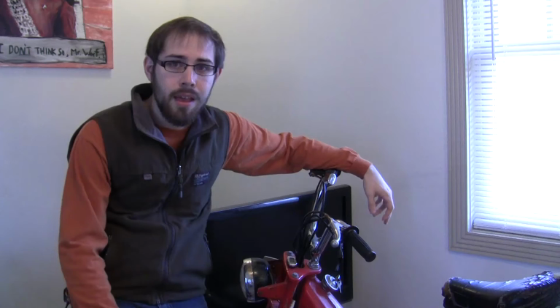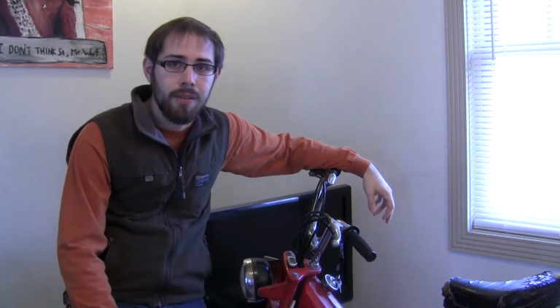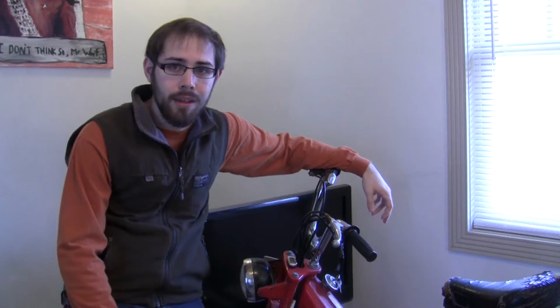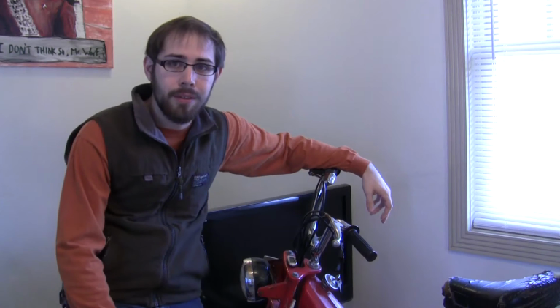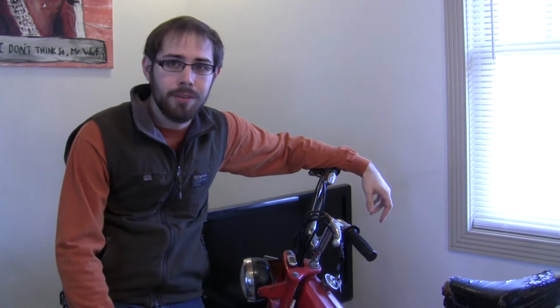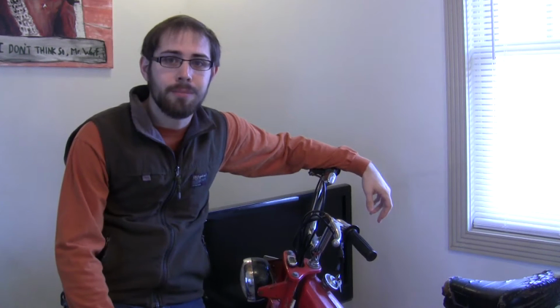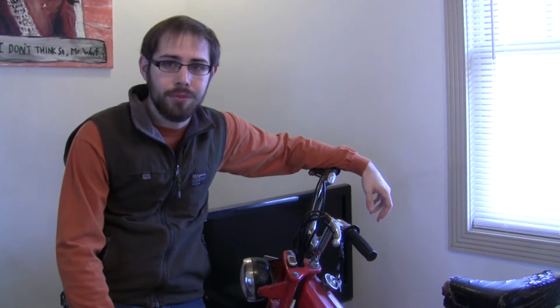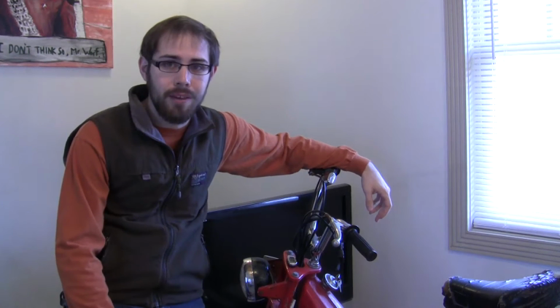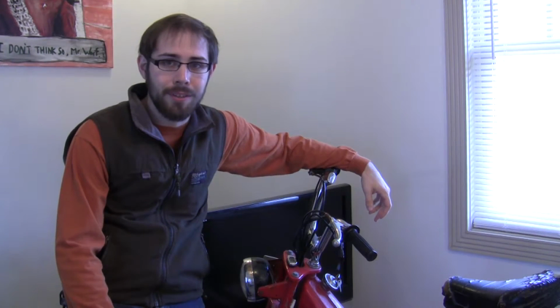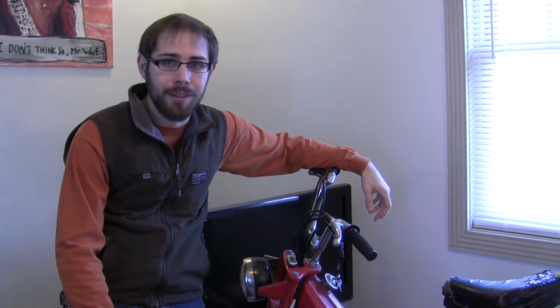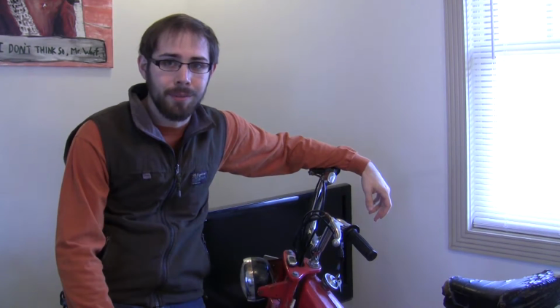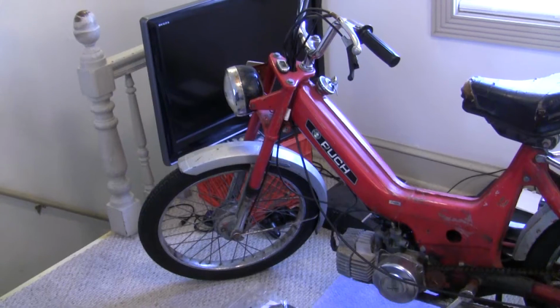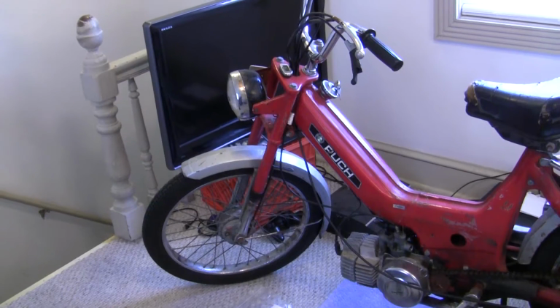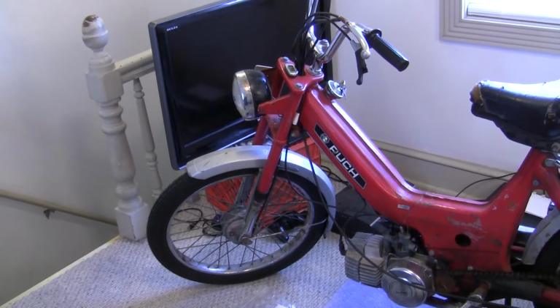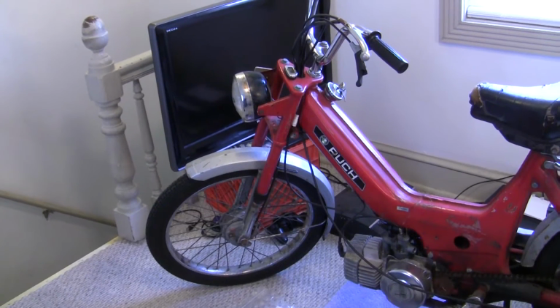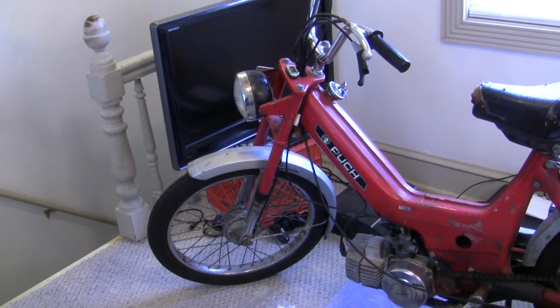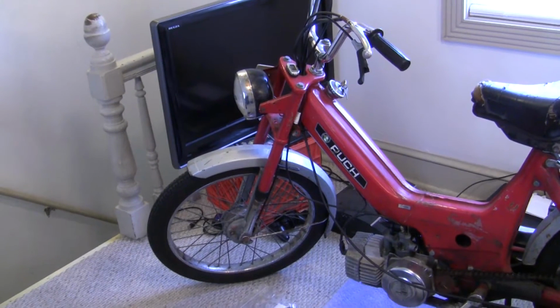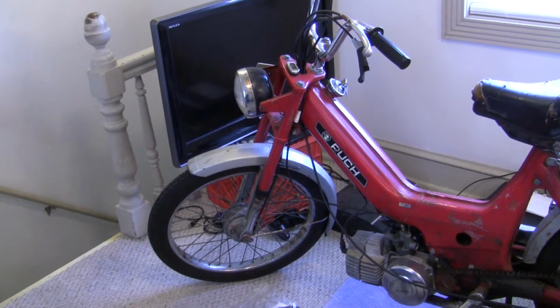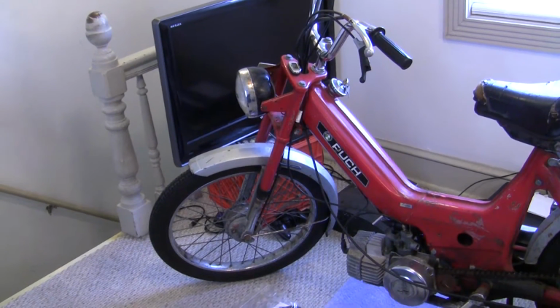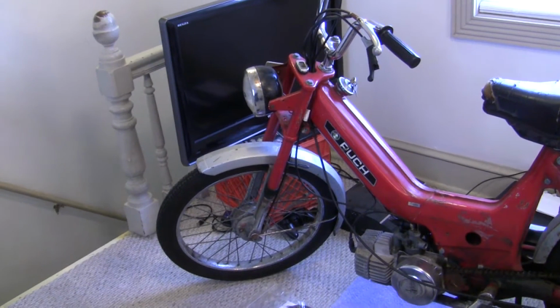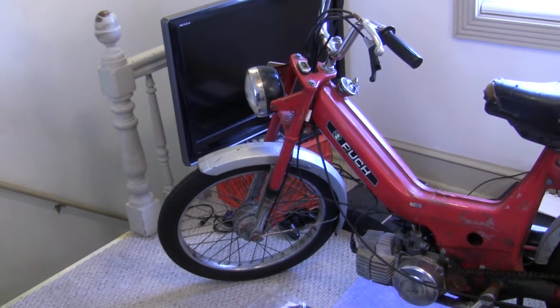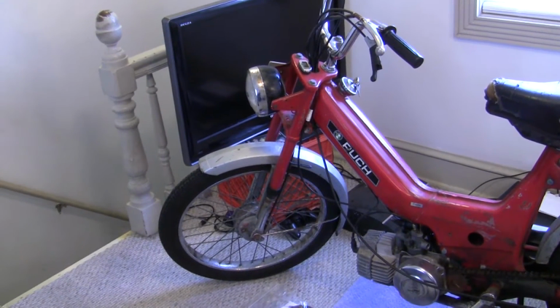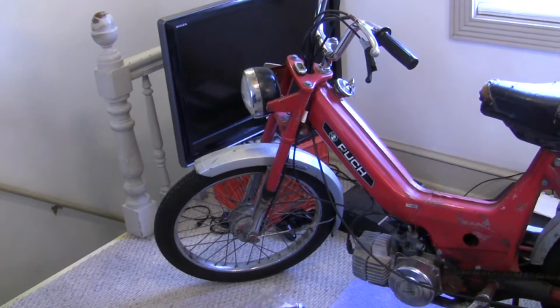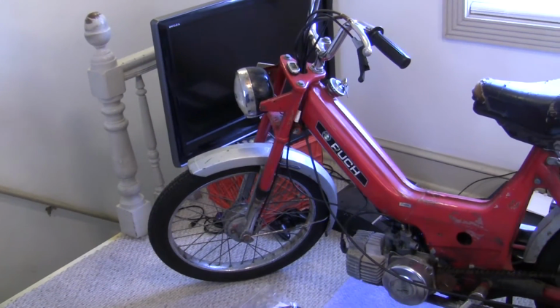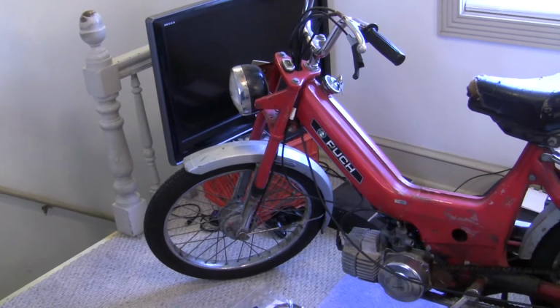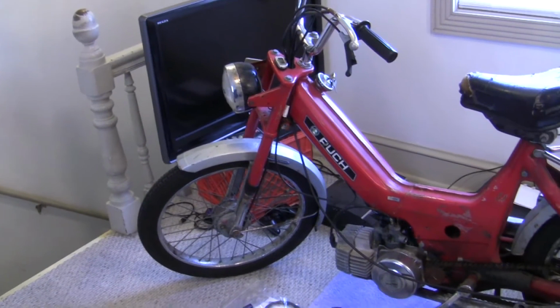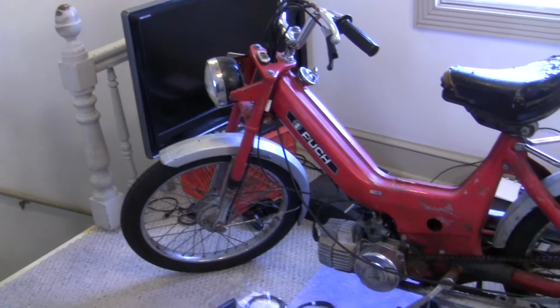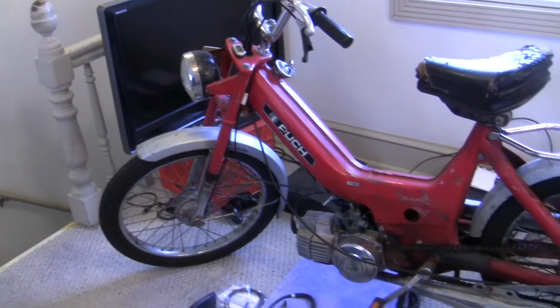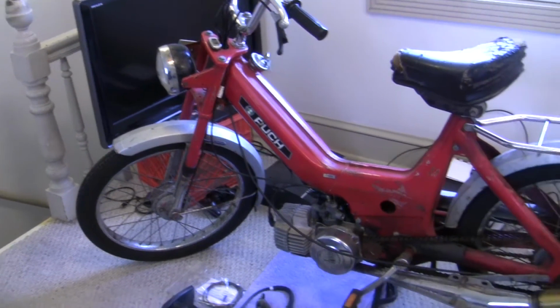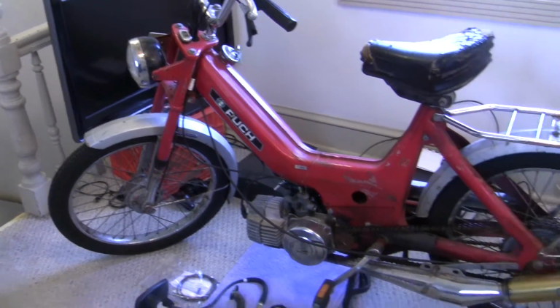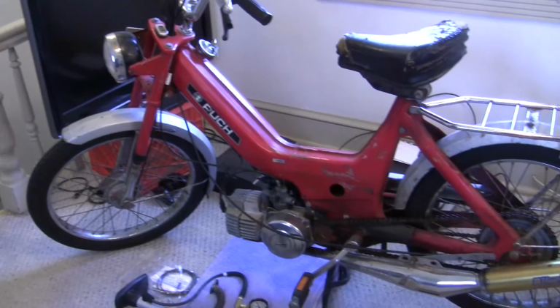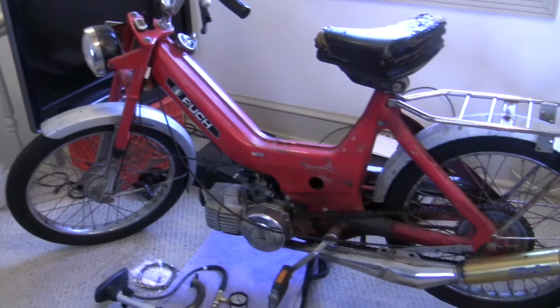Hey there YouTube, Travis here. So we're taking a look today at the 1977 Puk Maxi N.